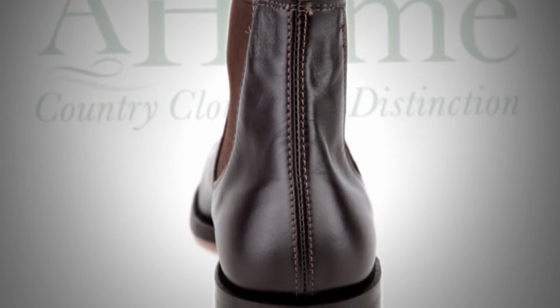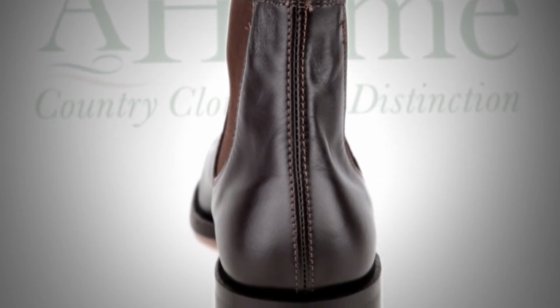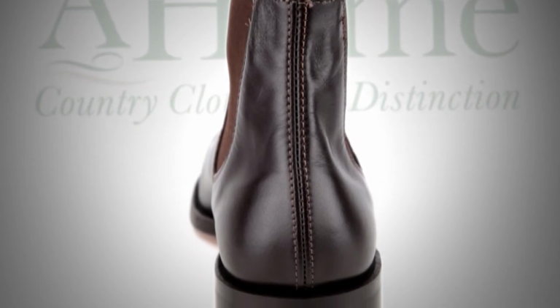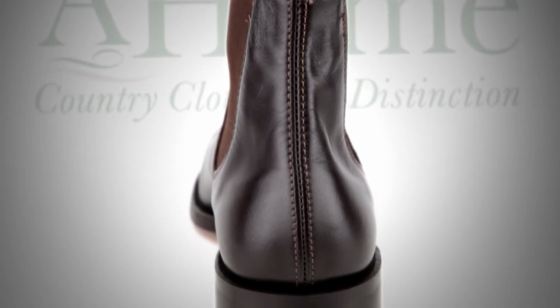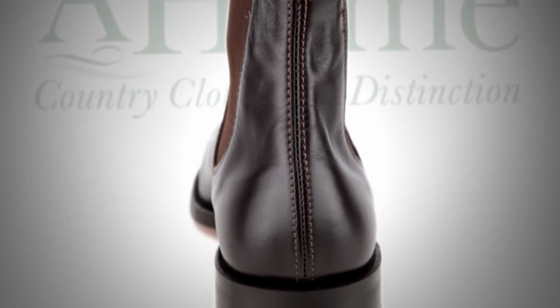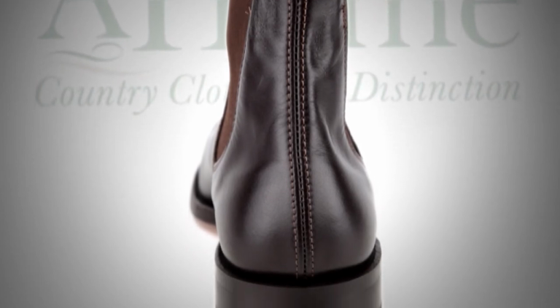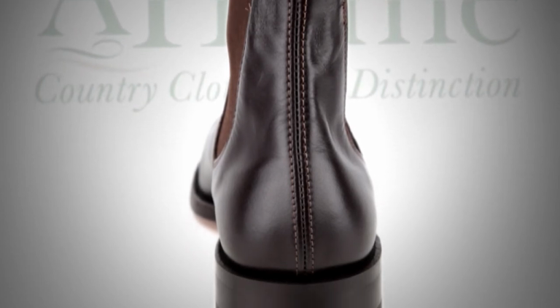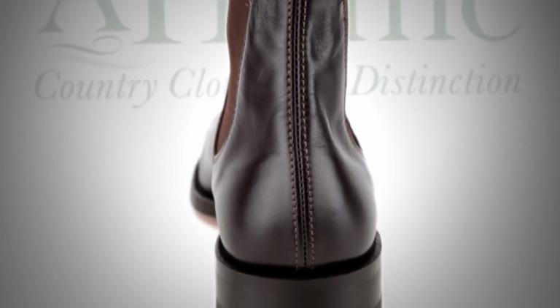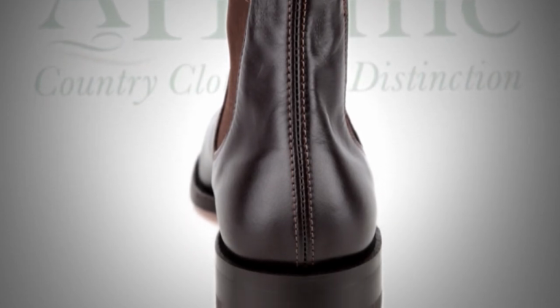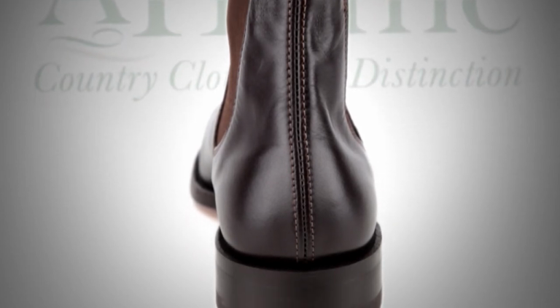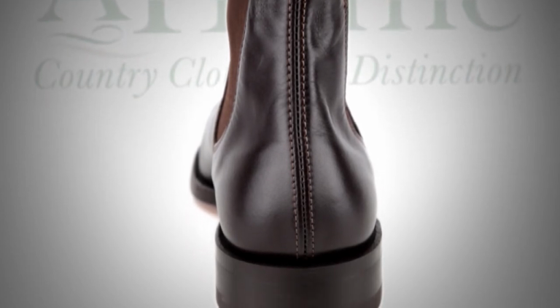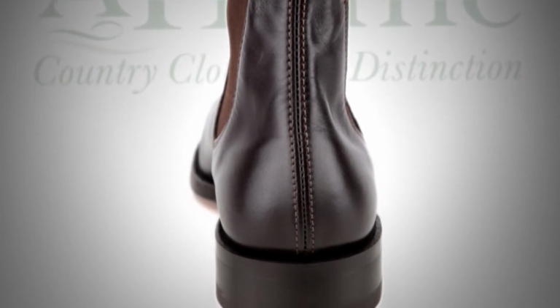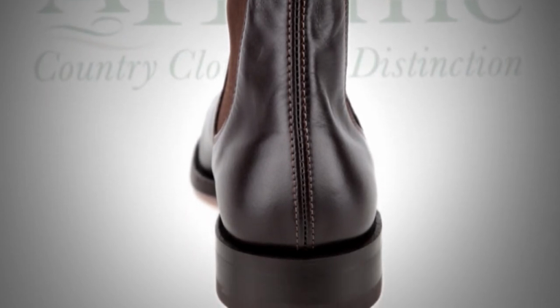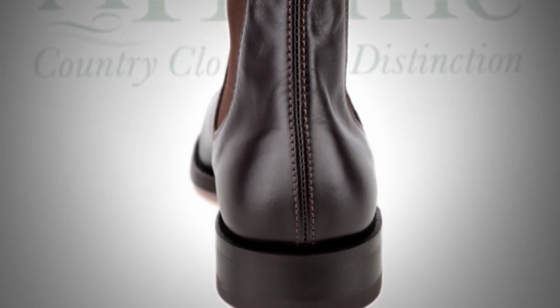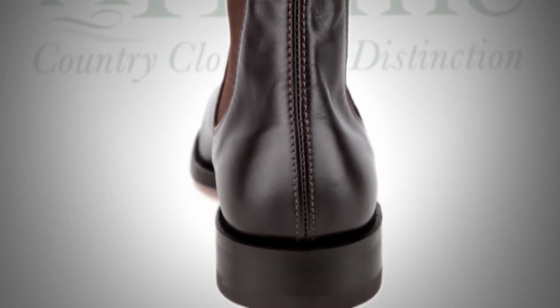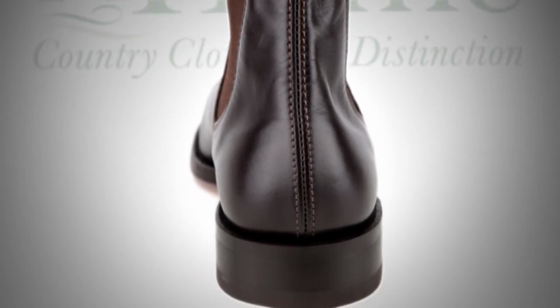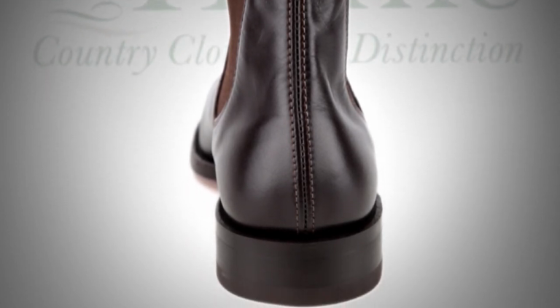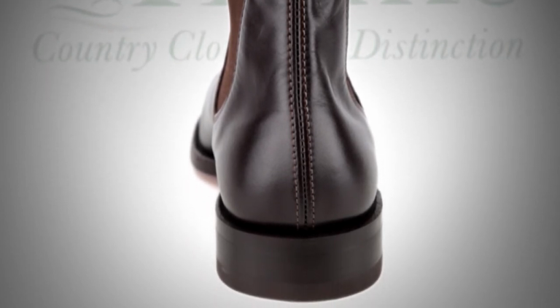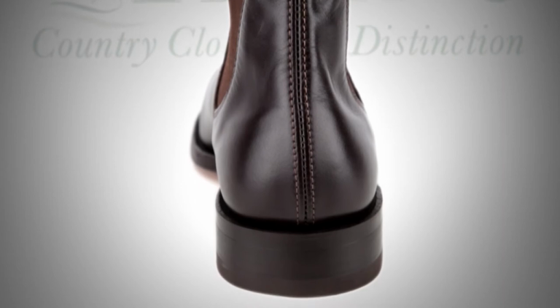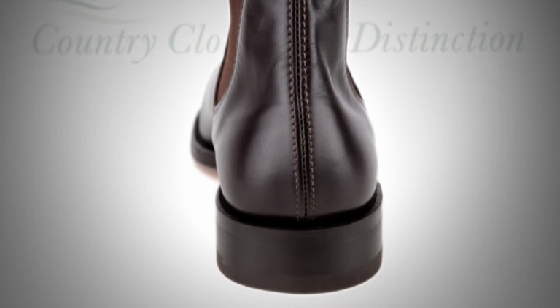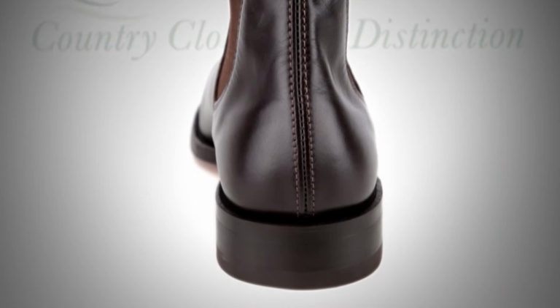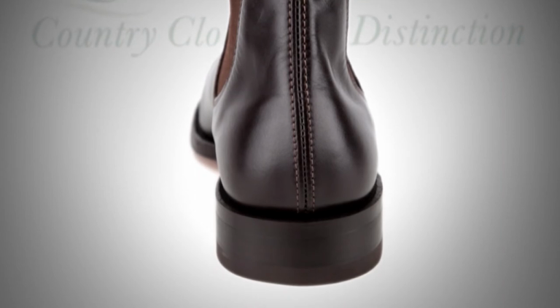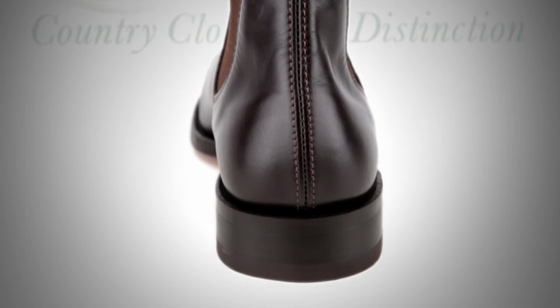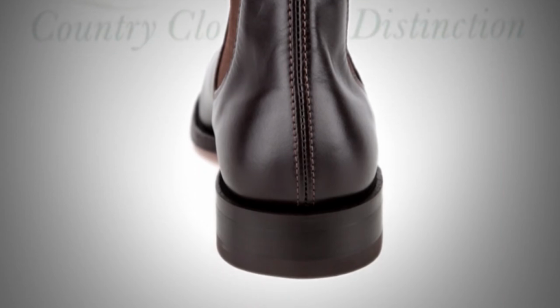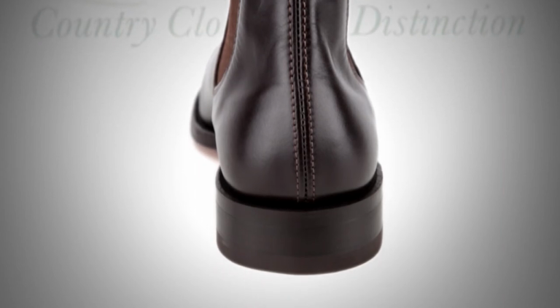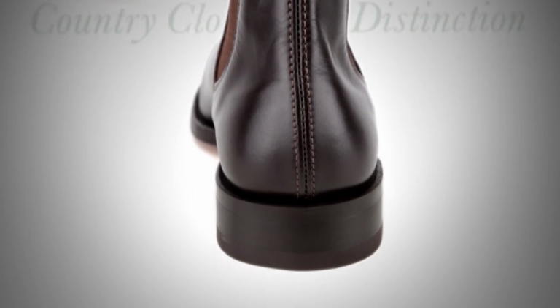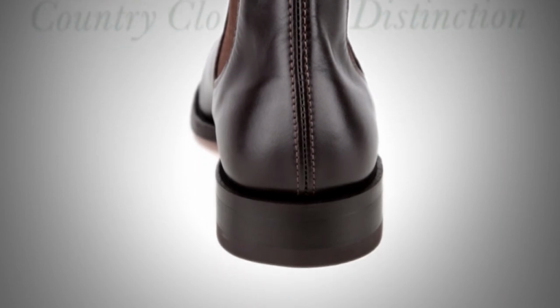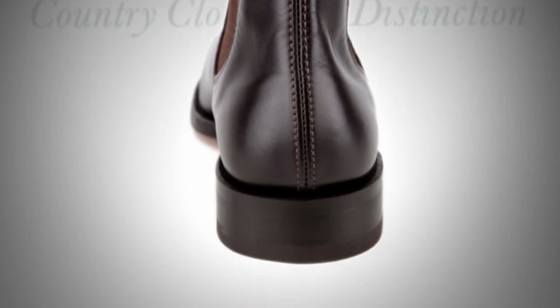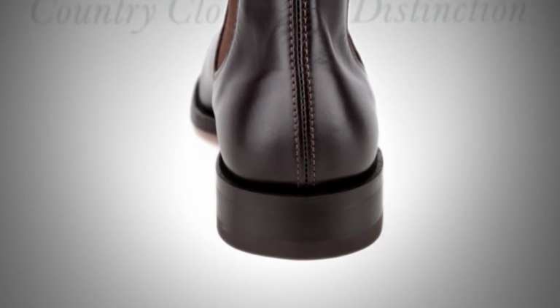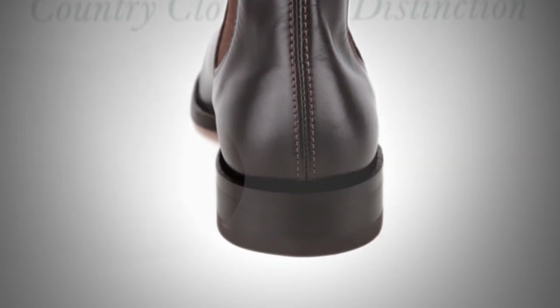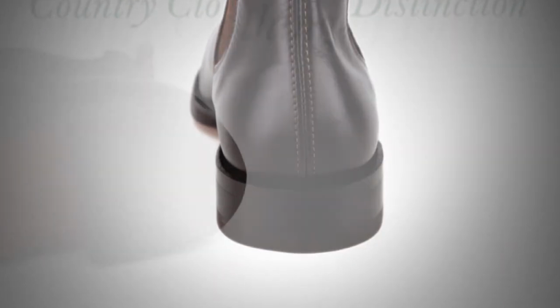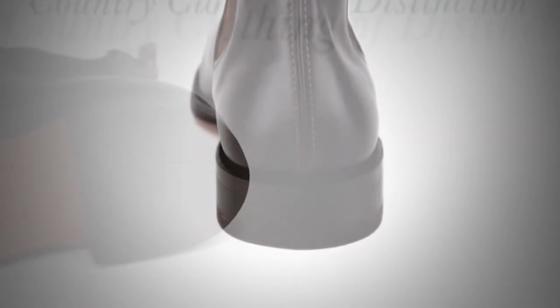Only the finest quality leathers, chosen from the world's best tanneries, are used in the manufacturing of an R.M. Williams boot.